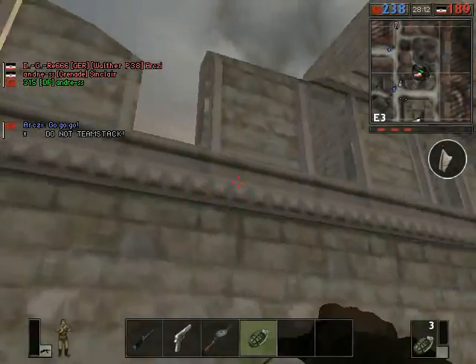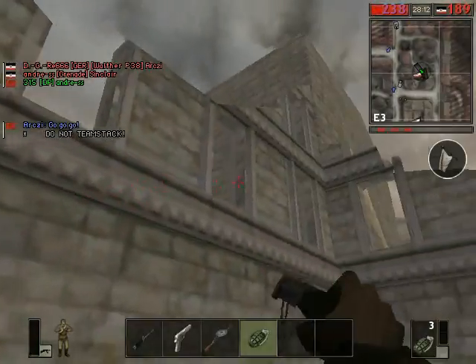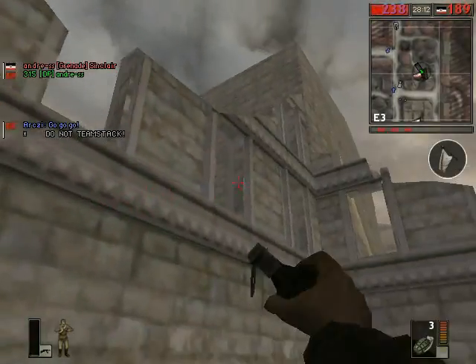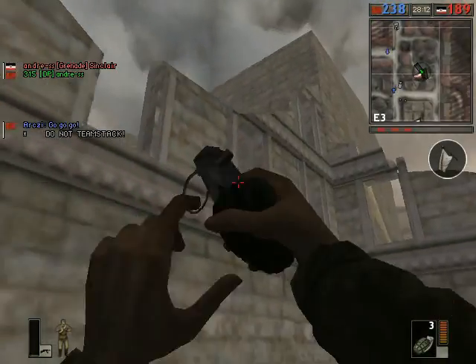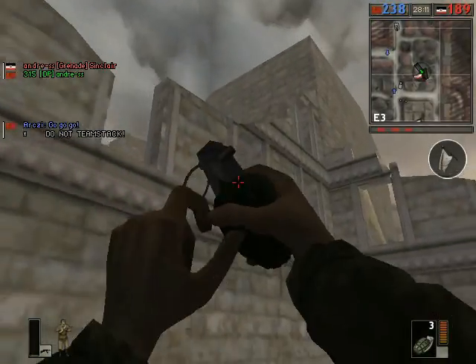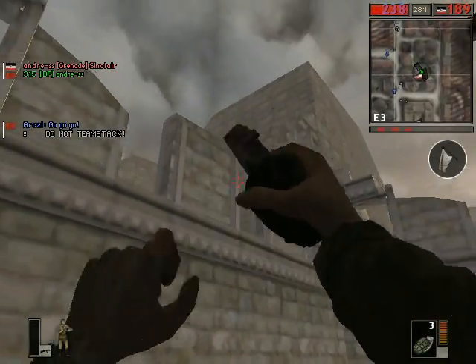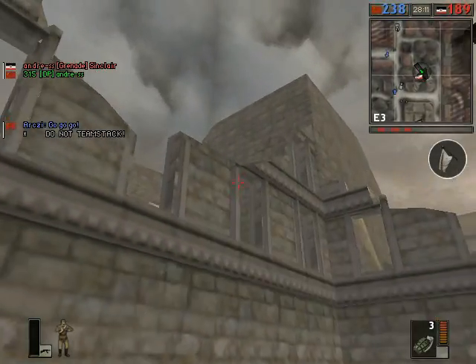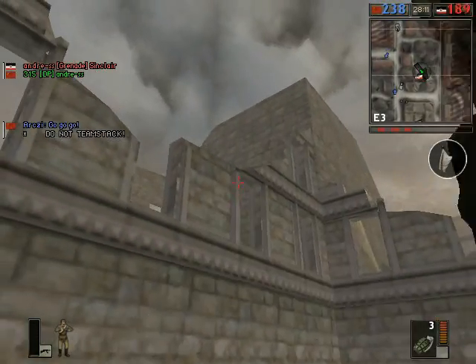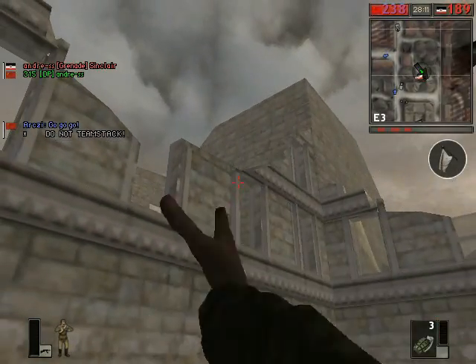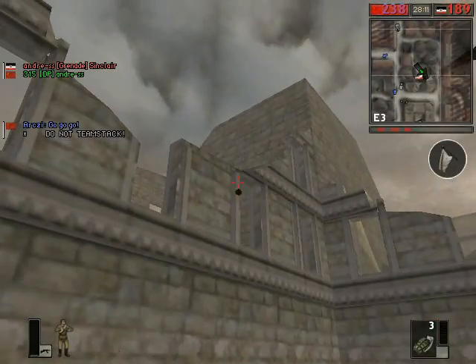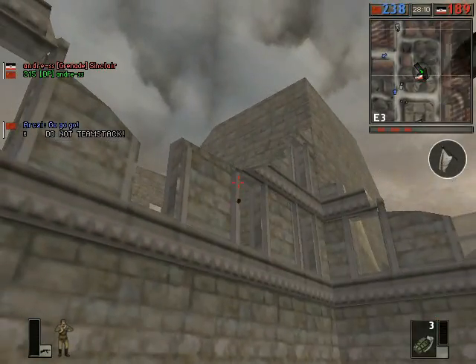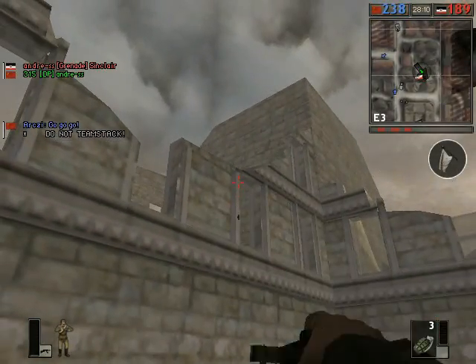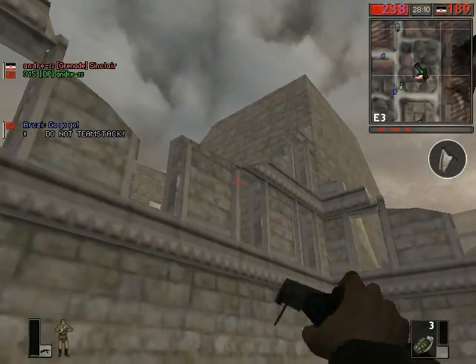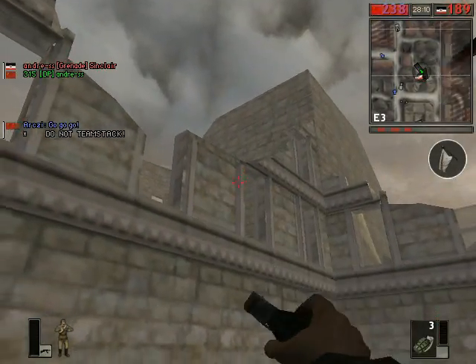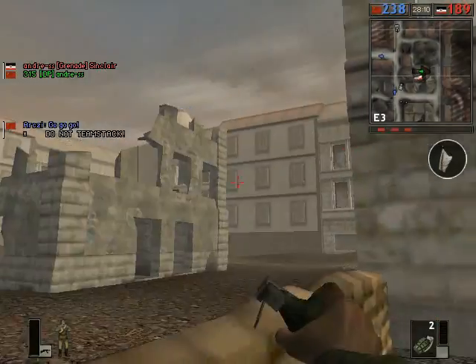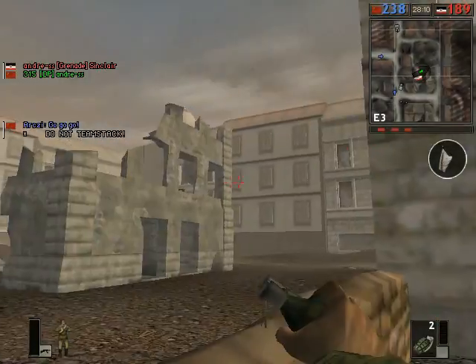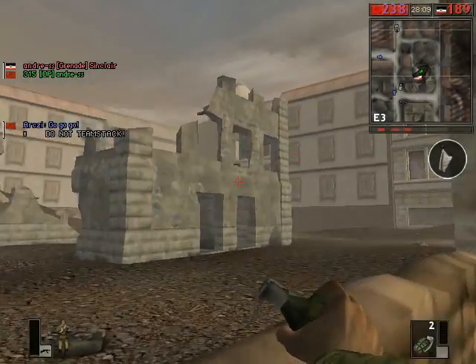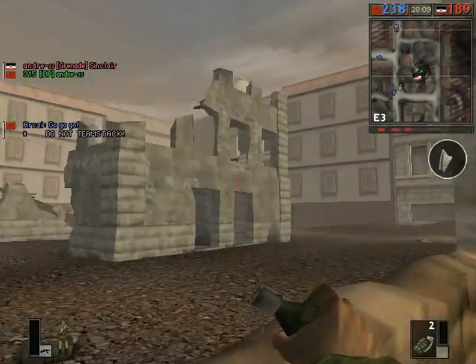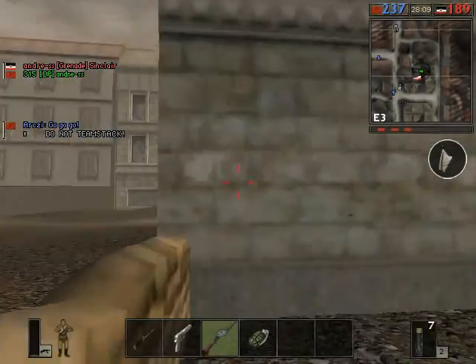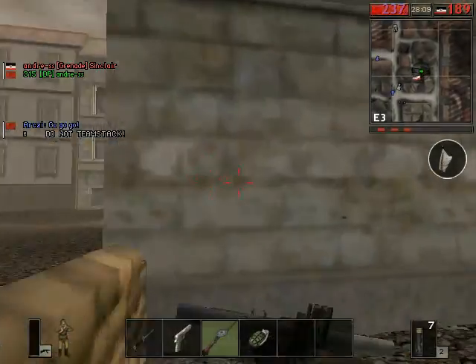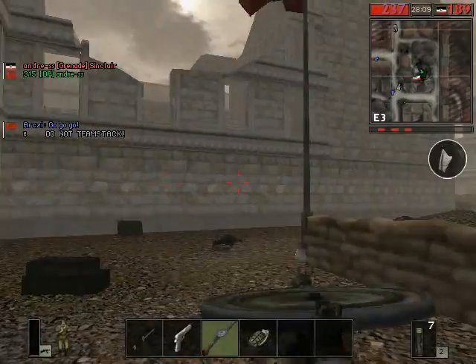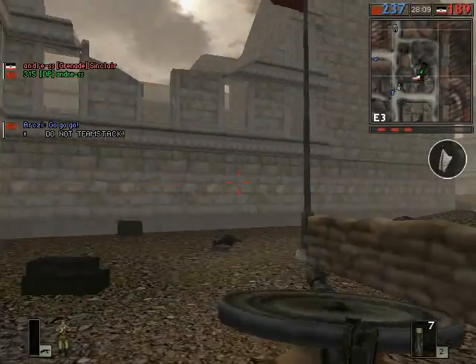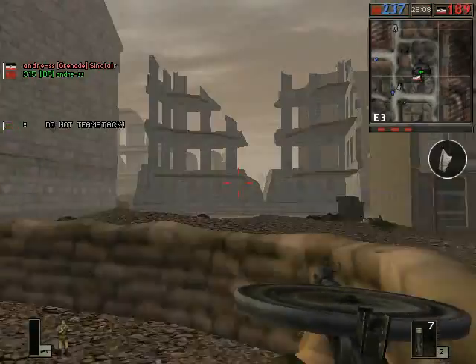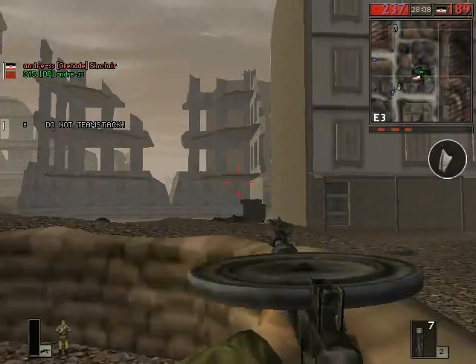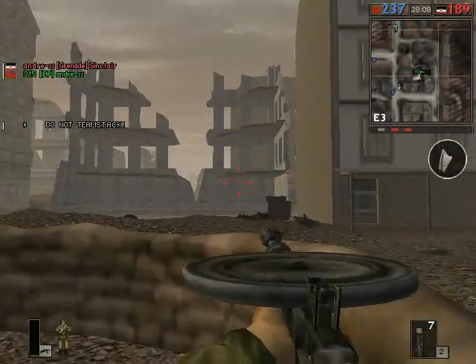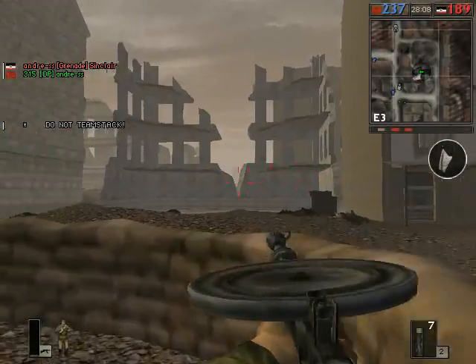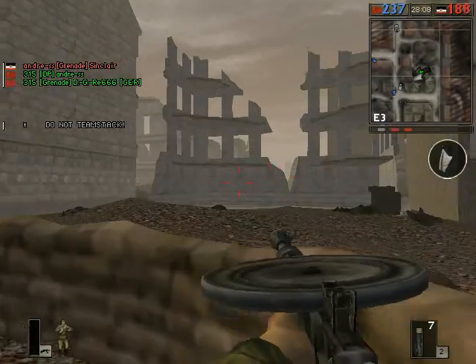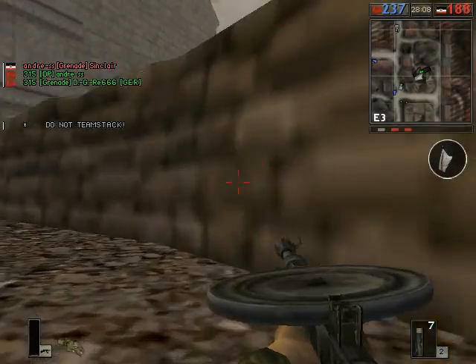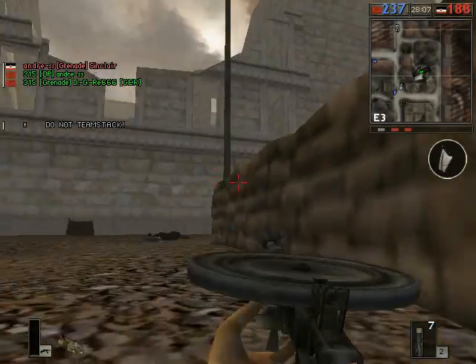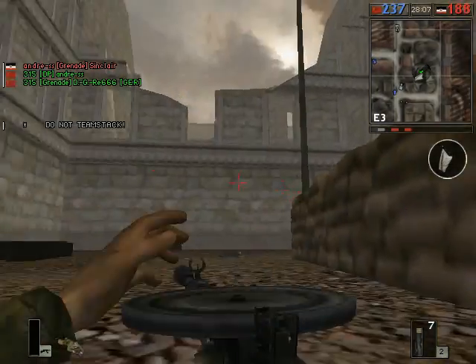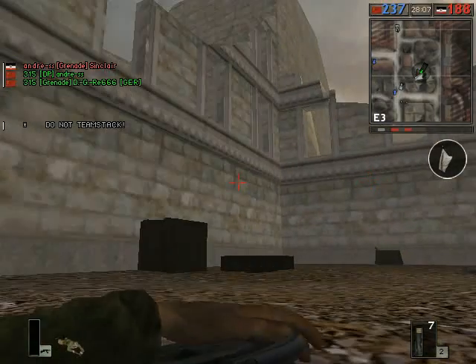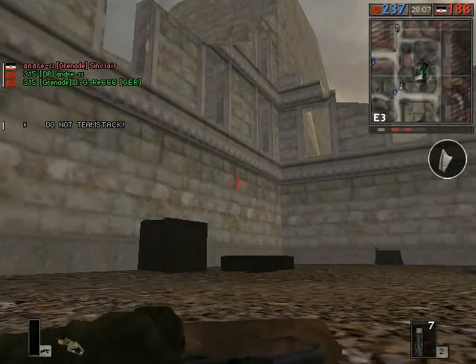So you can crouch or go prone with the Assault gun.